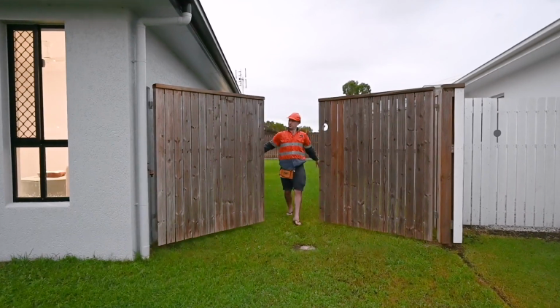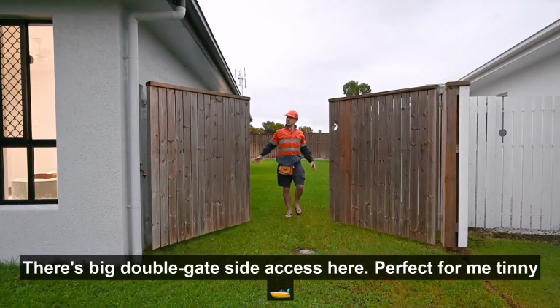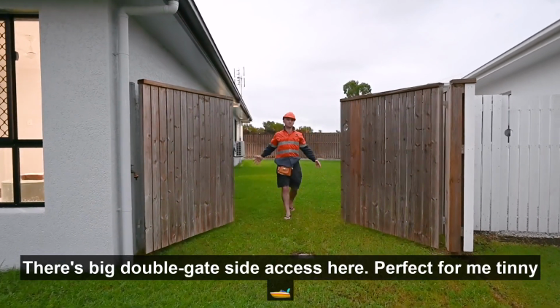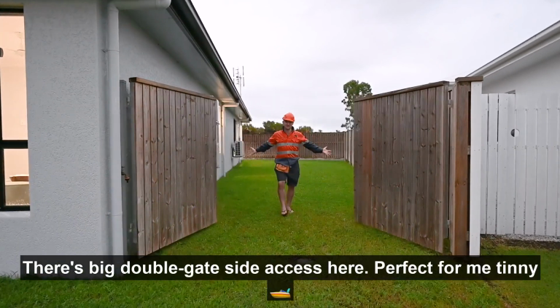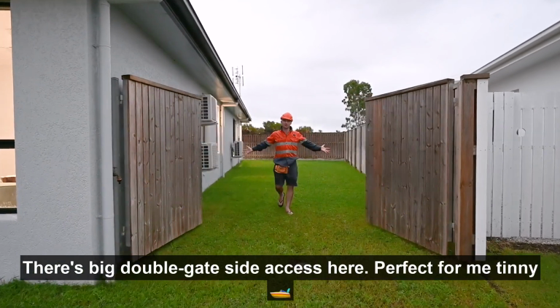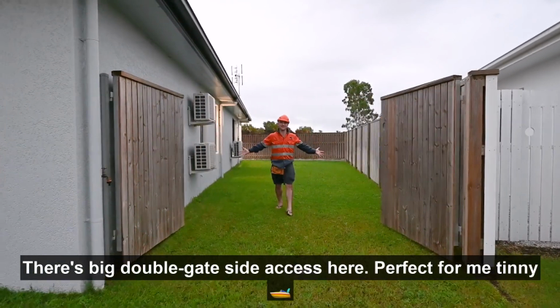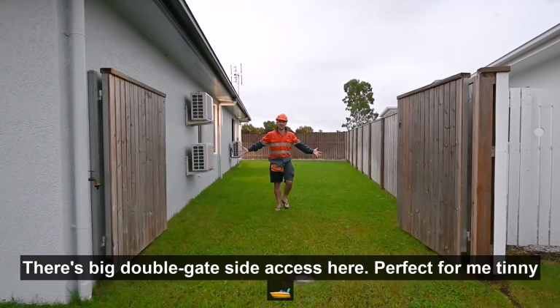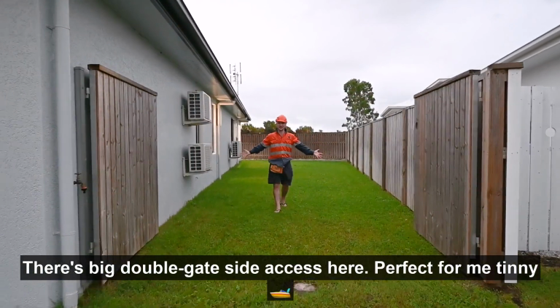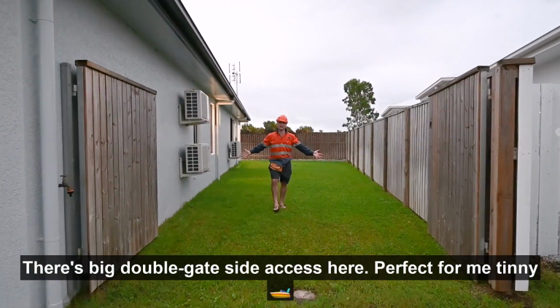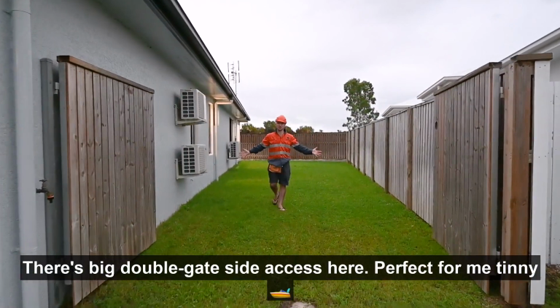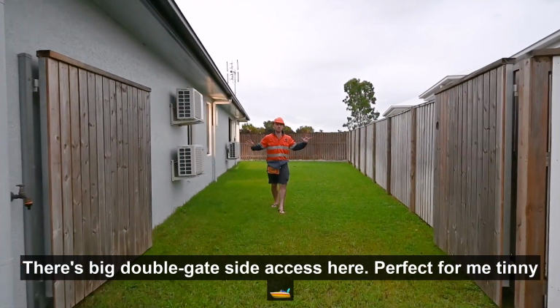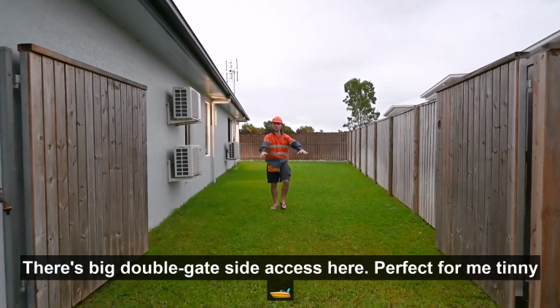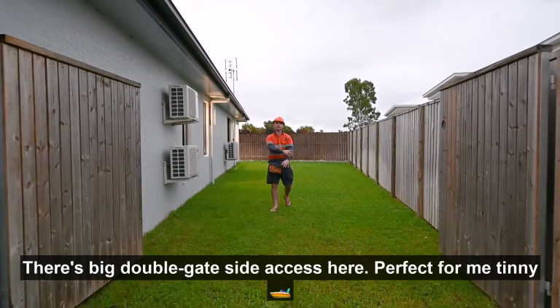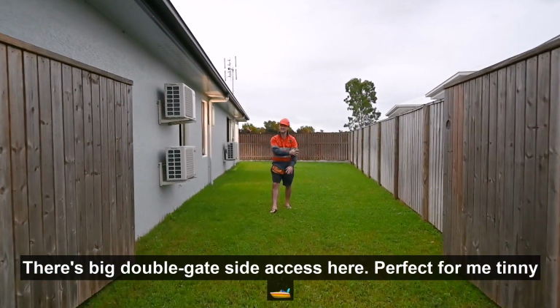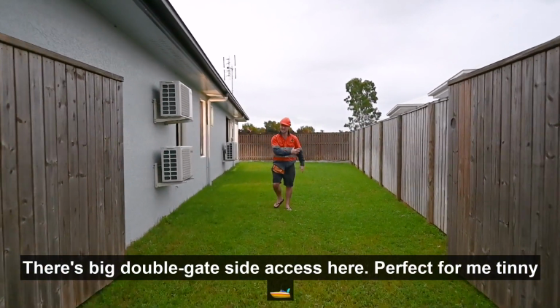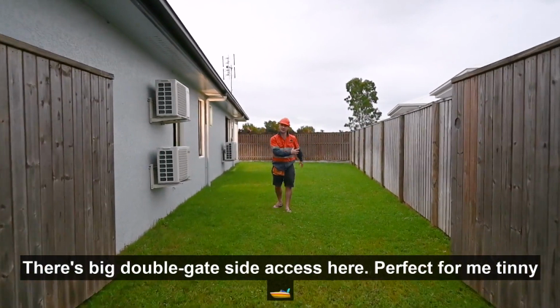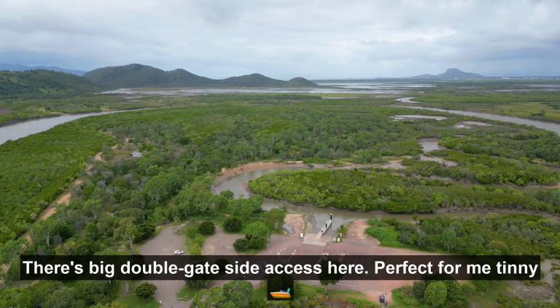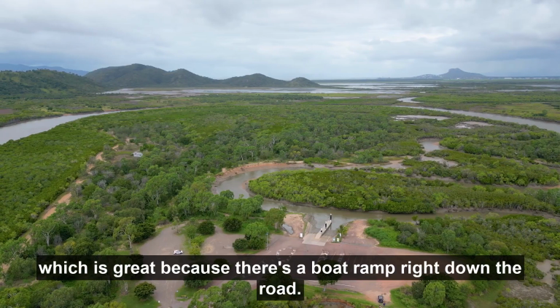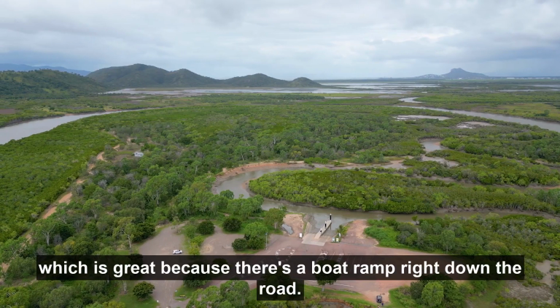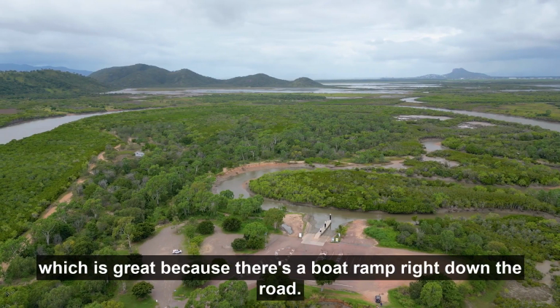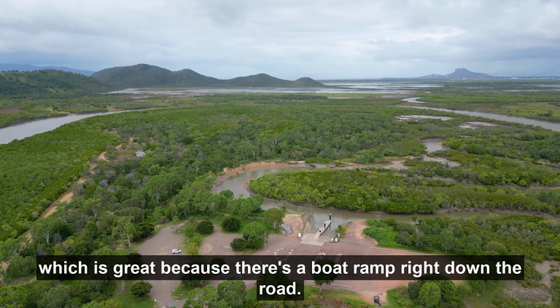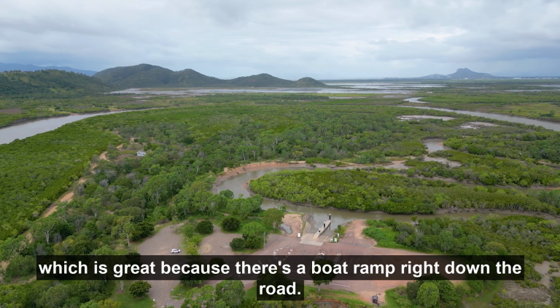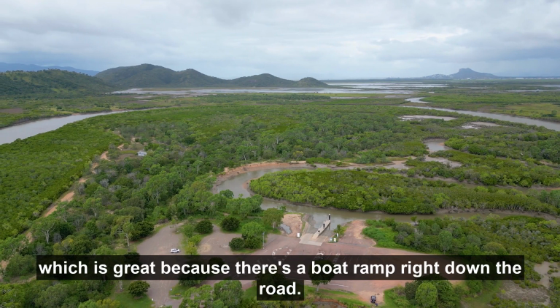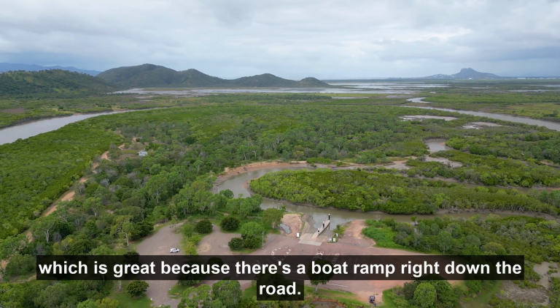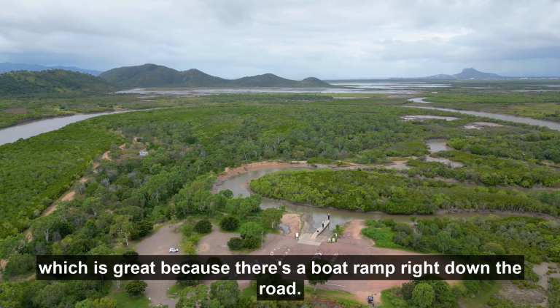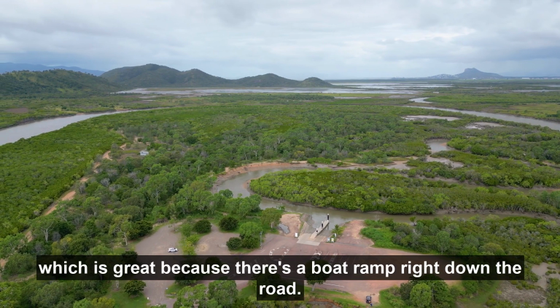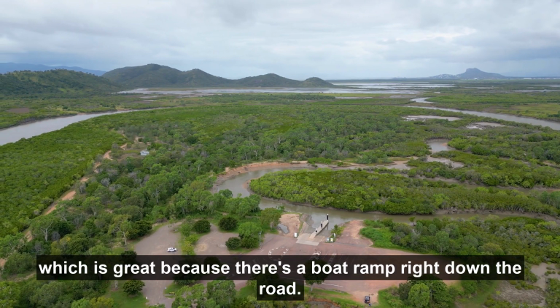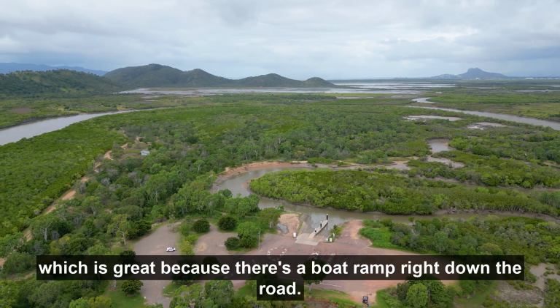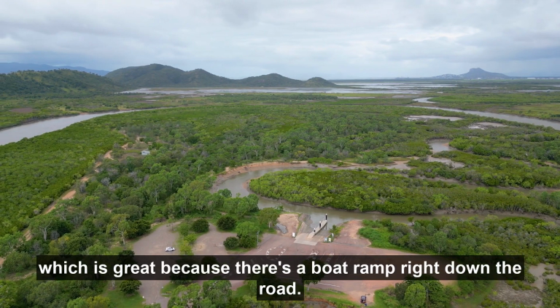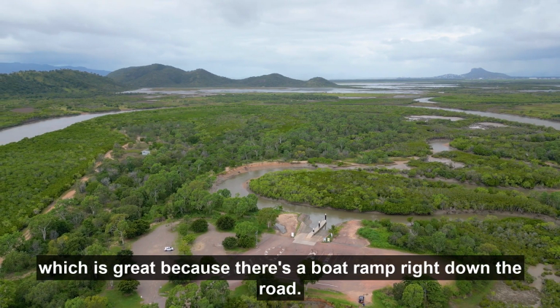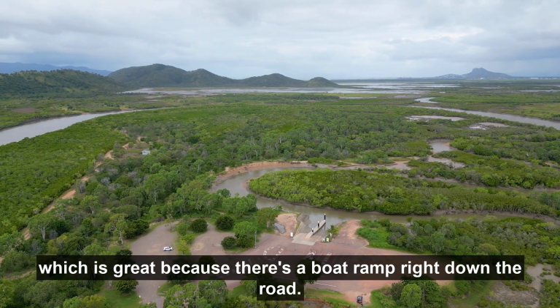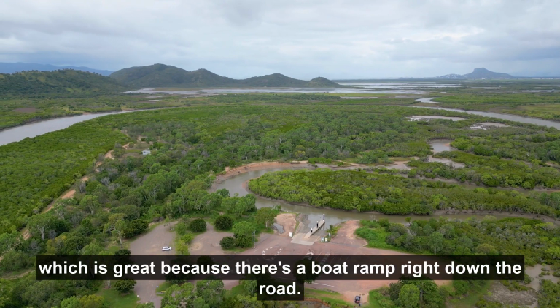There's big double gate side access here, perfect for a tinny — and there's a boat ramp right down the road.